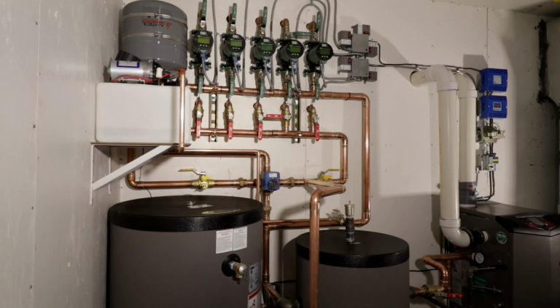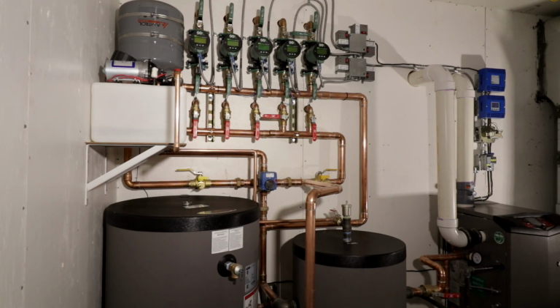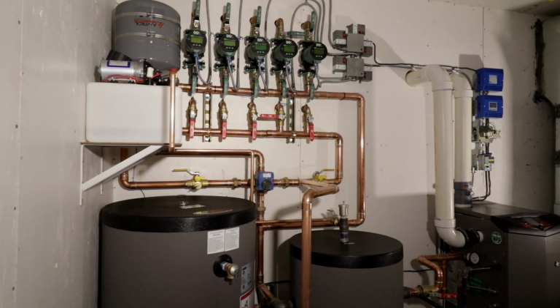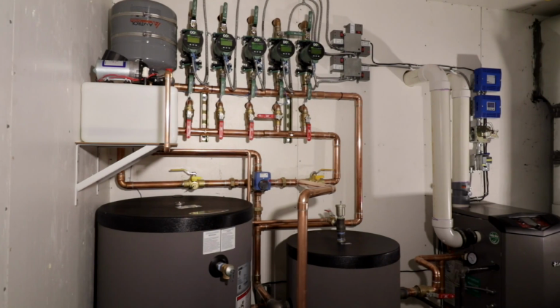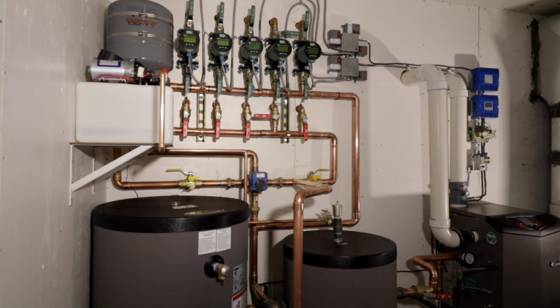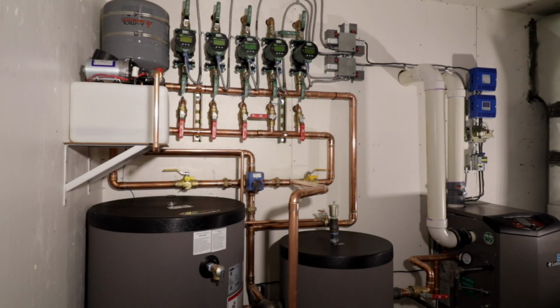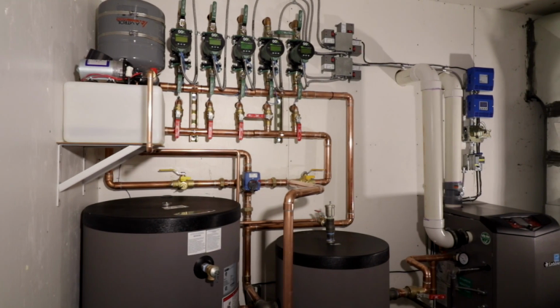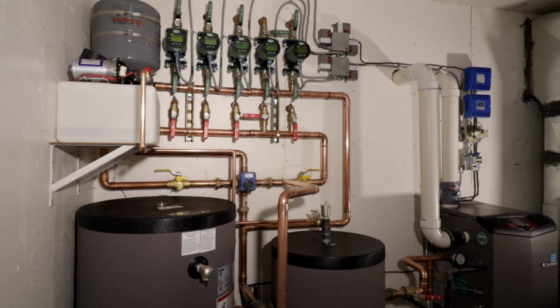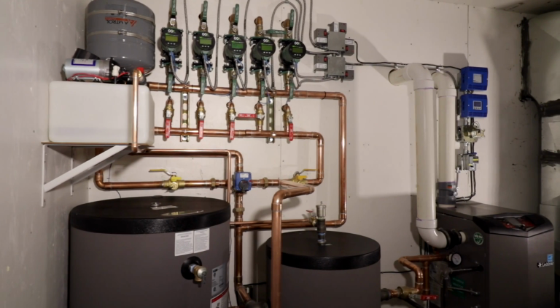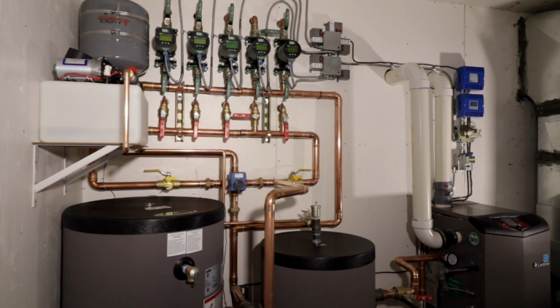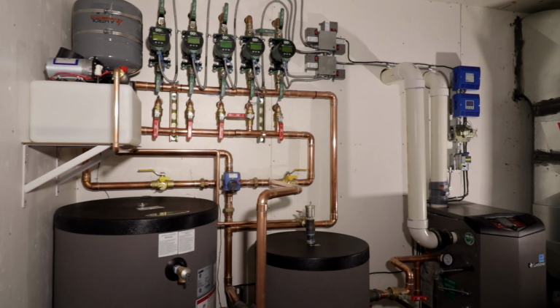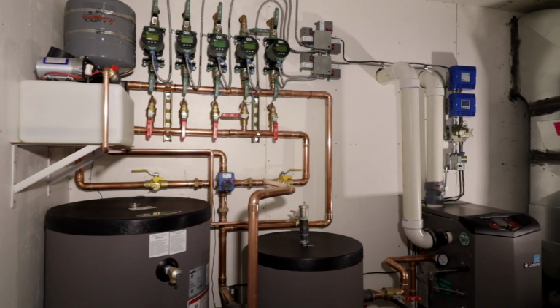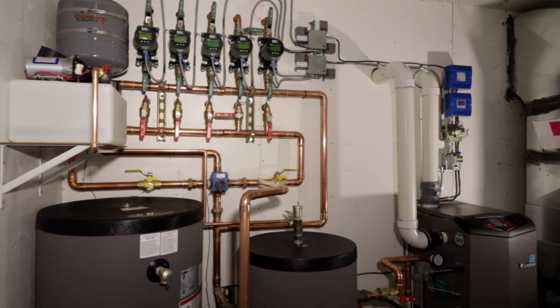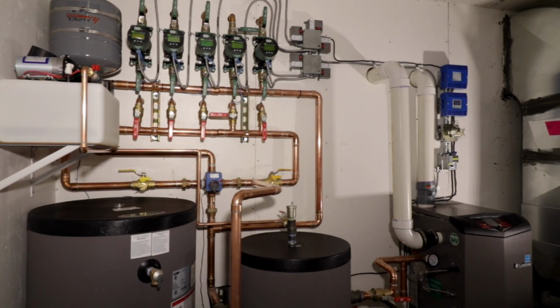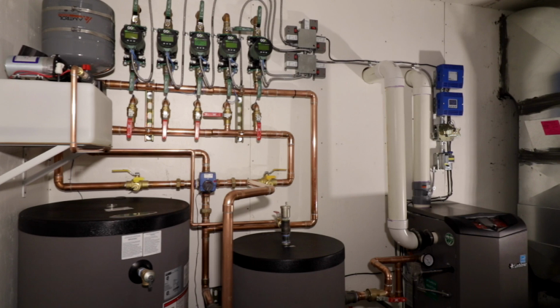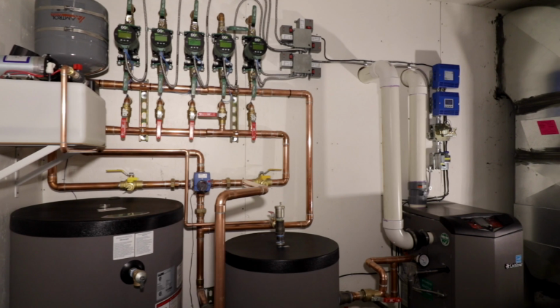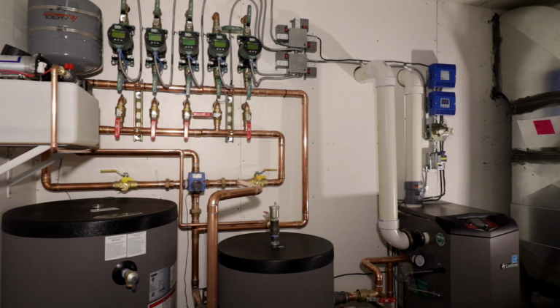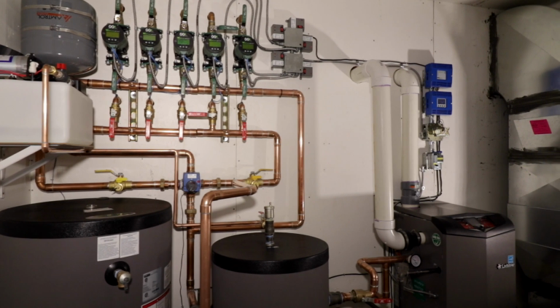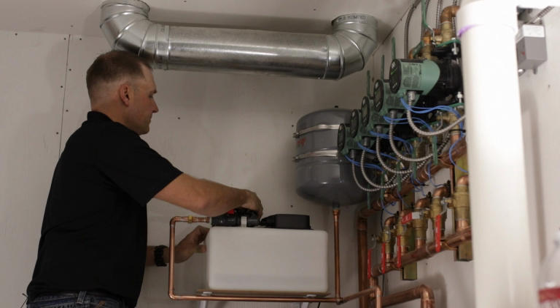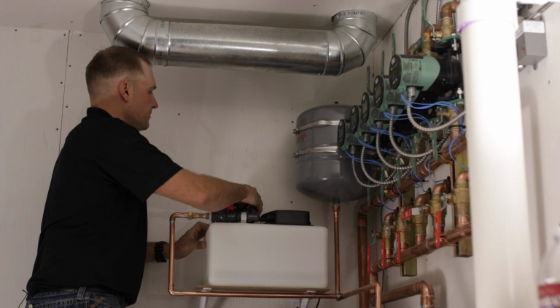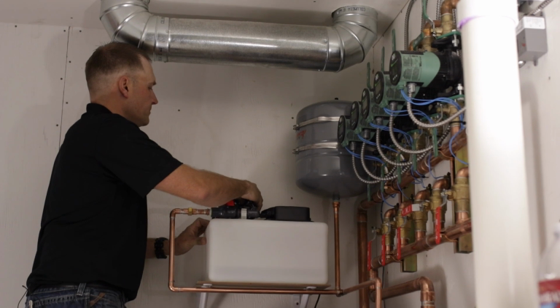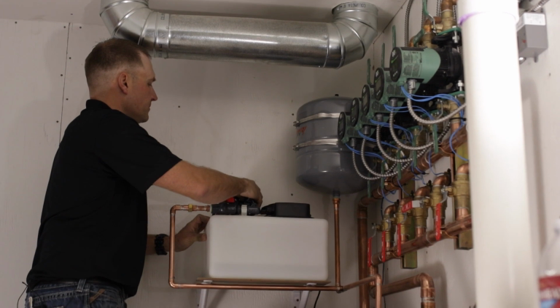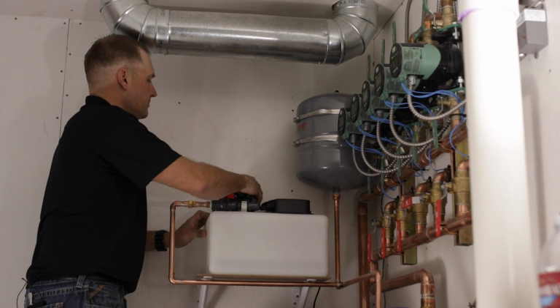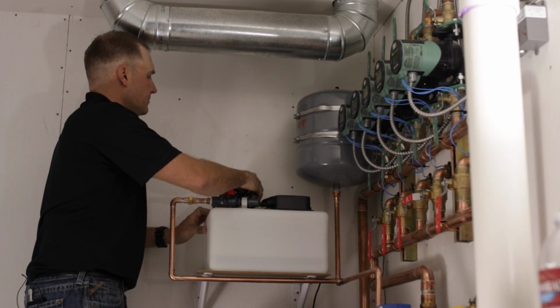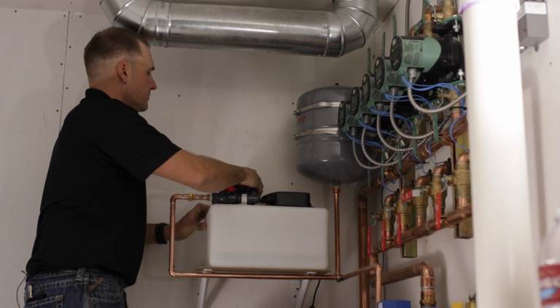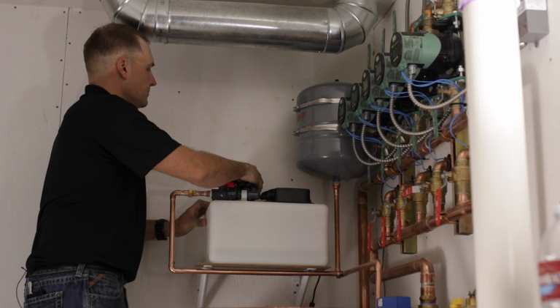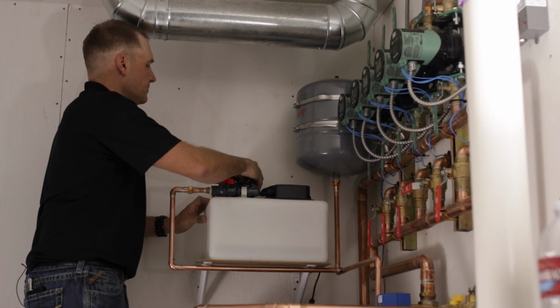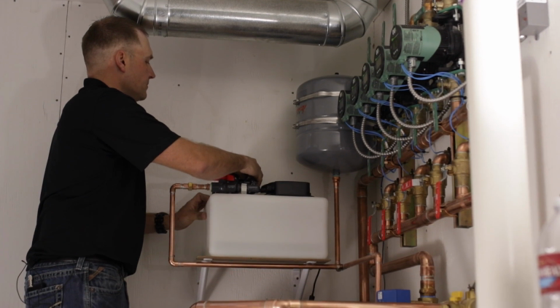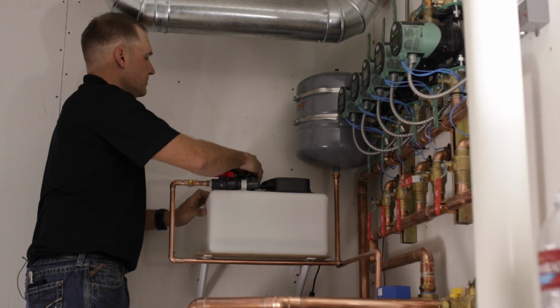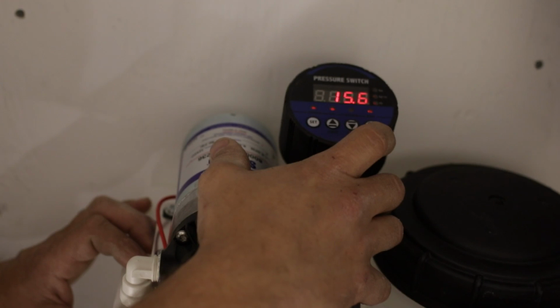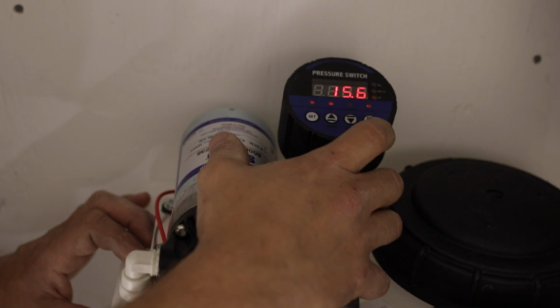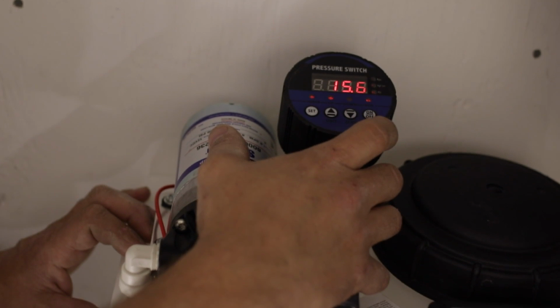One of the products that we've most recently discovered, and are actually using on a current project, is the NutraSafe system feeder.